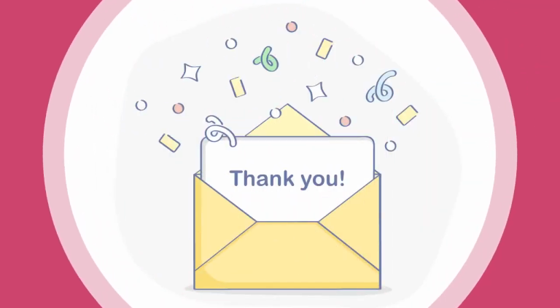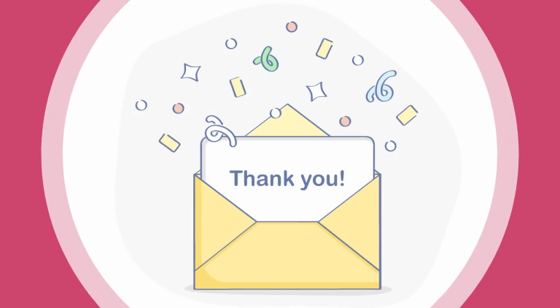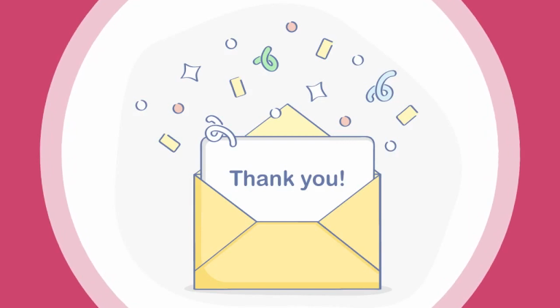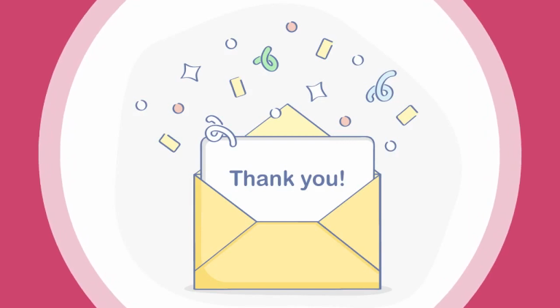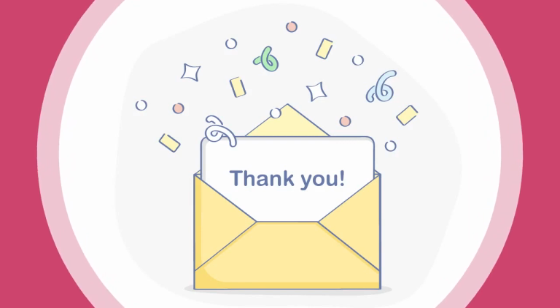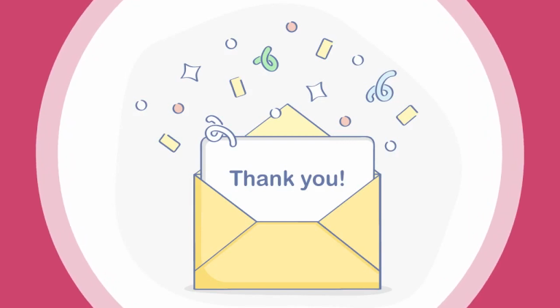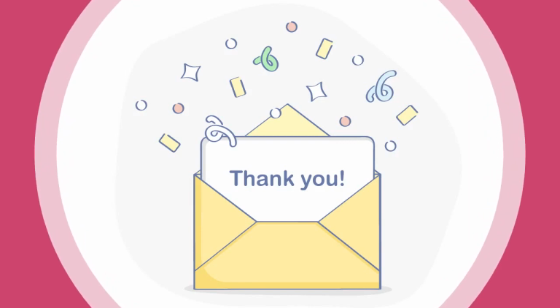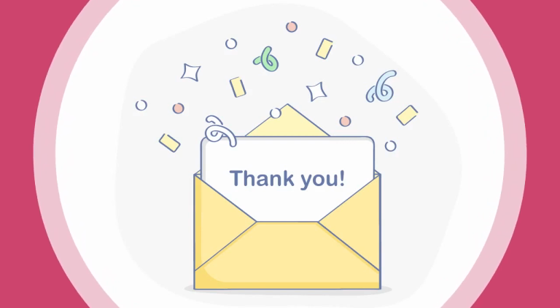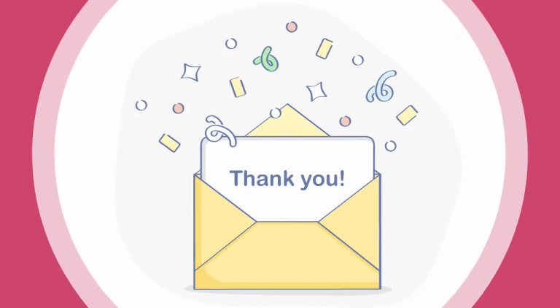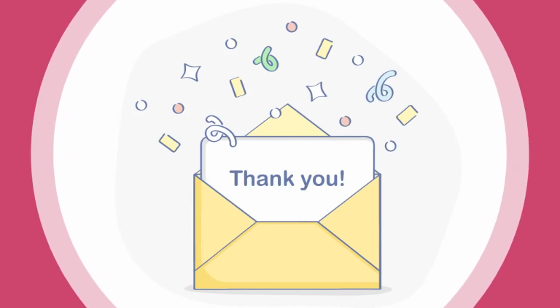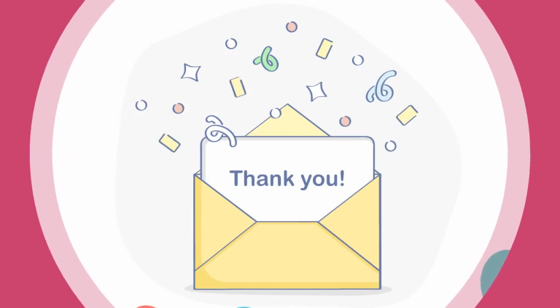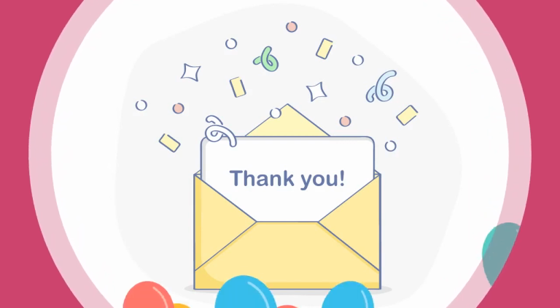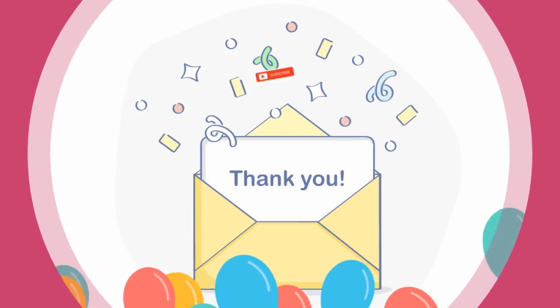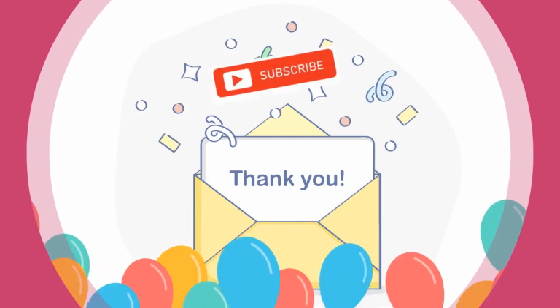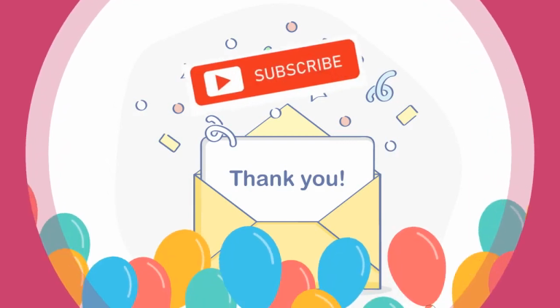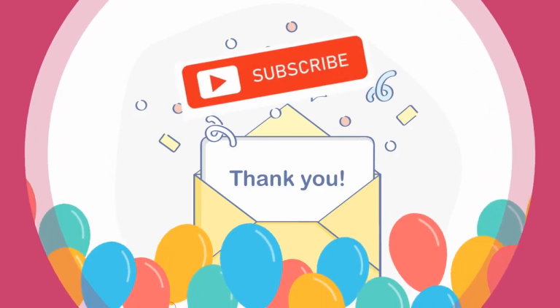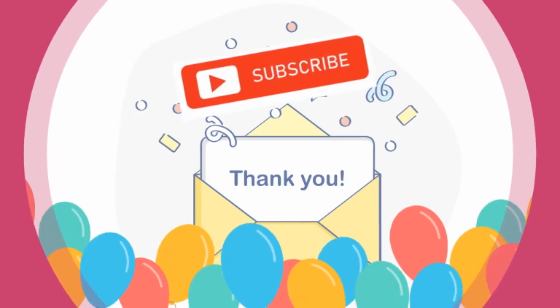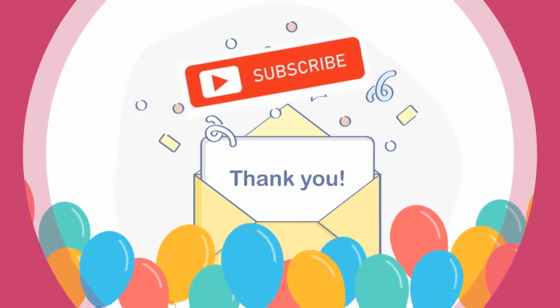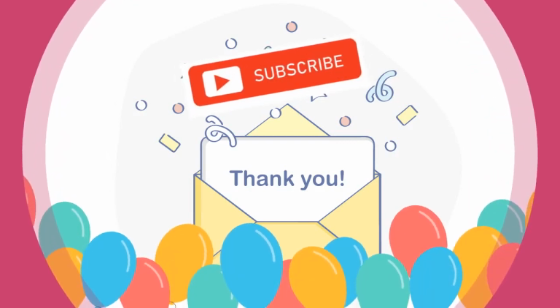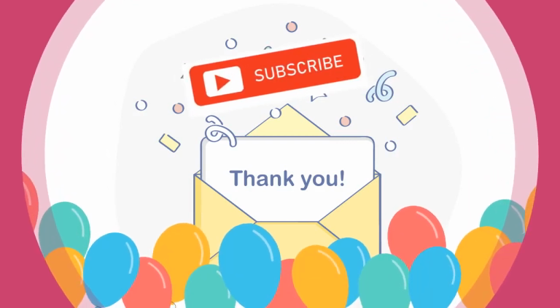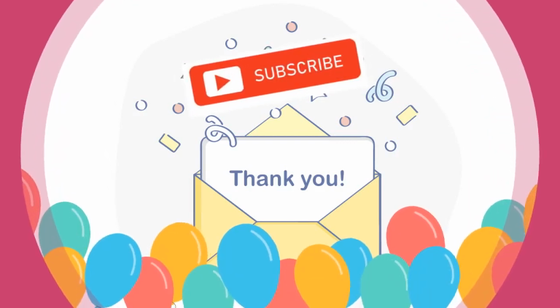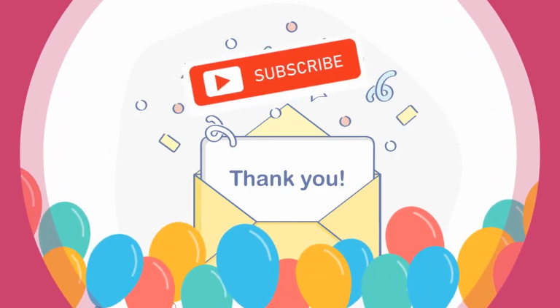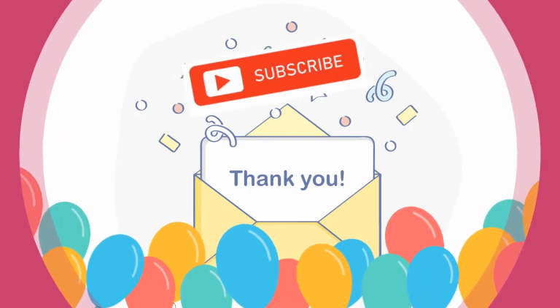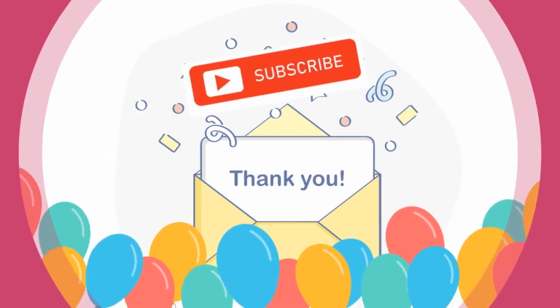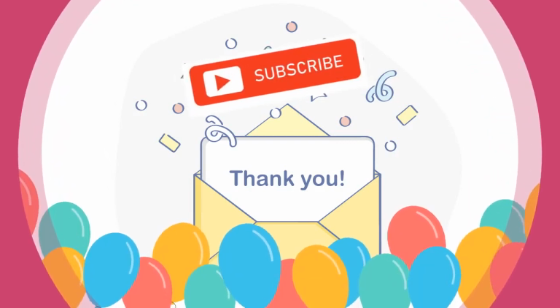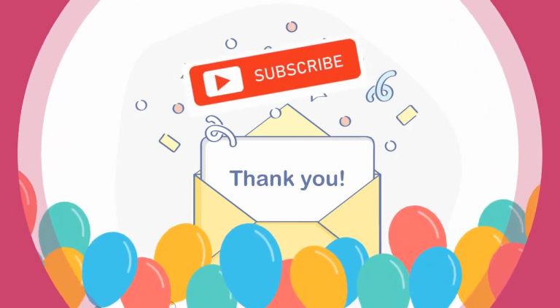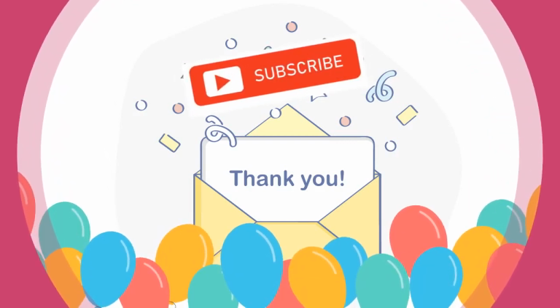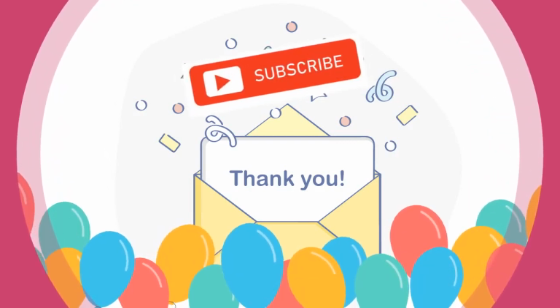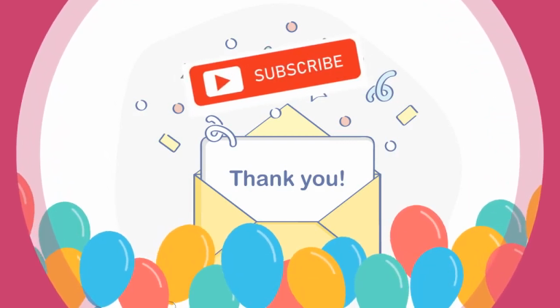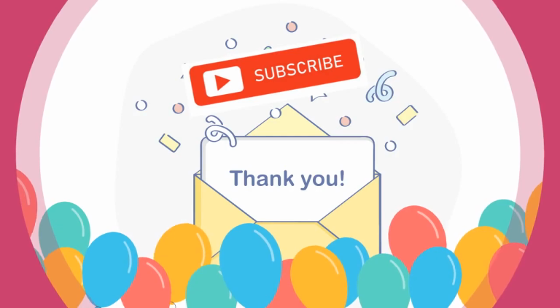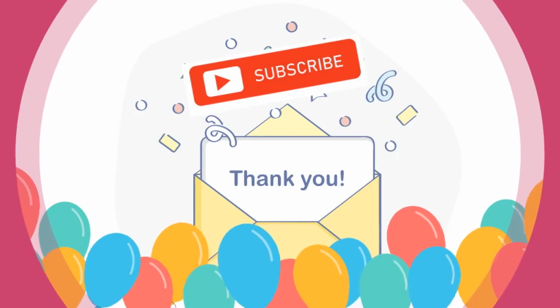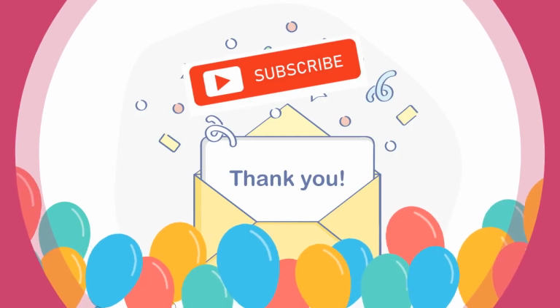Thanks for watching. Please like and subscribe the channel for more educational videos.